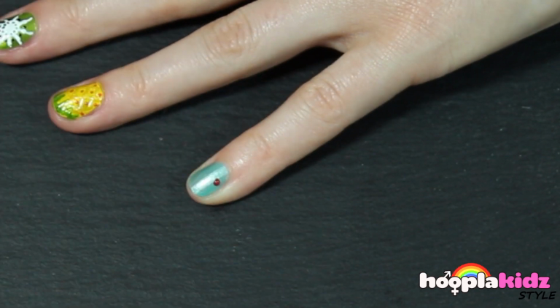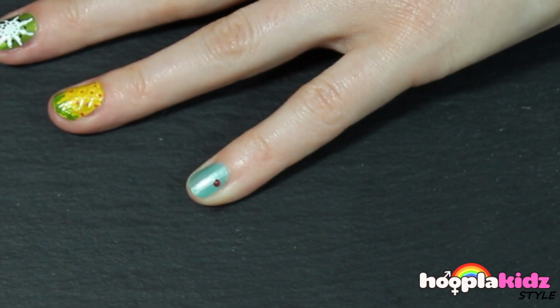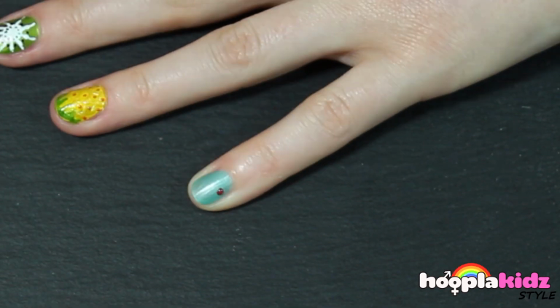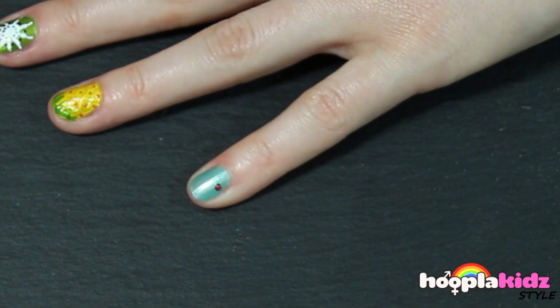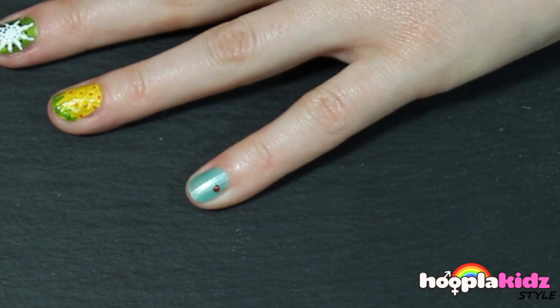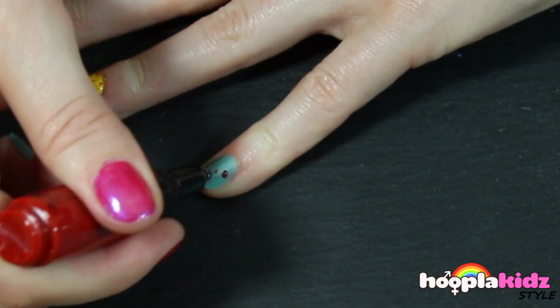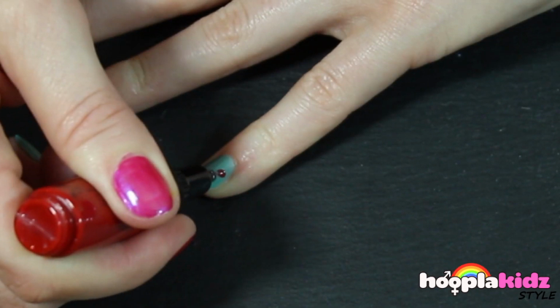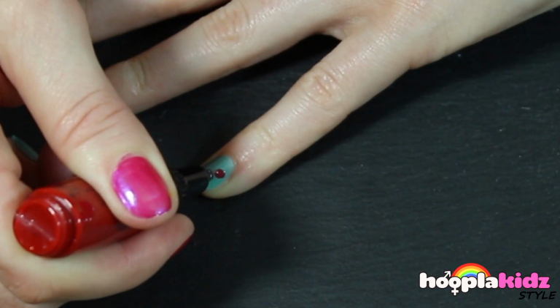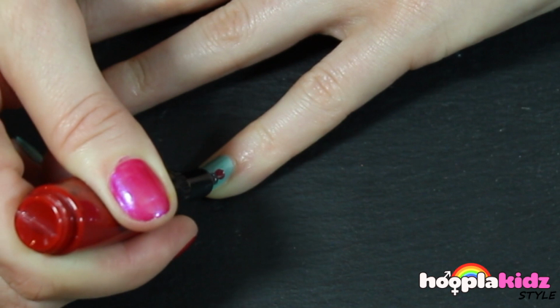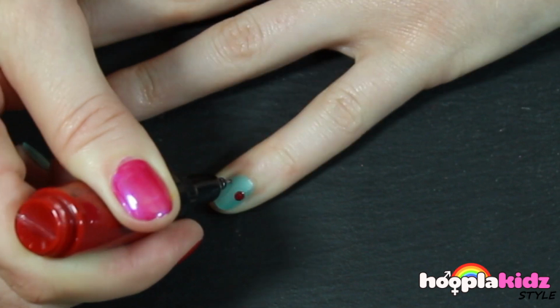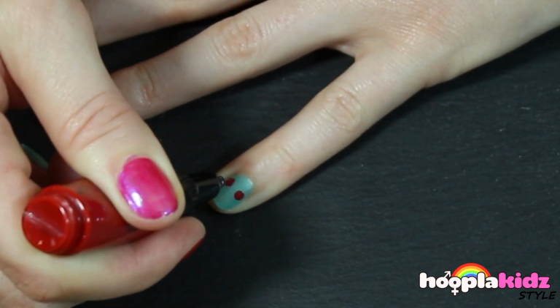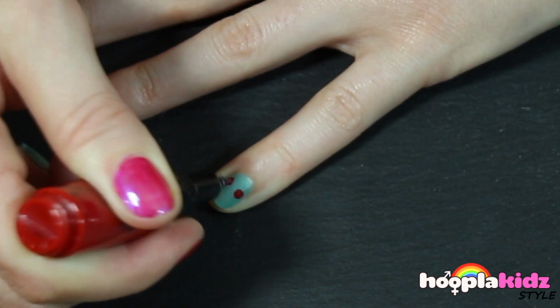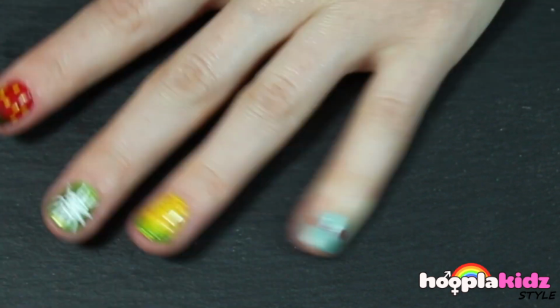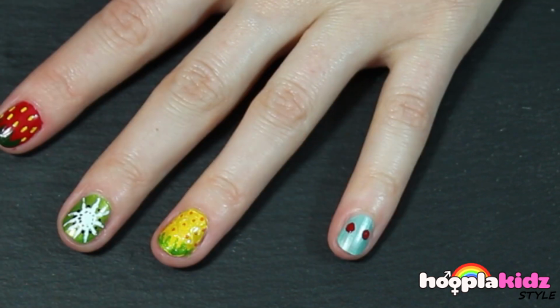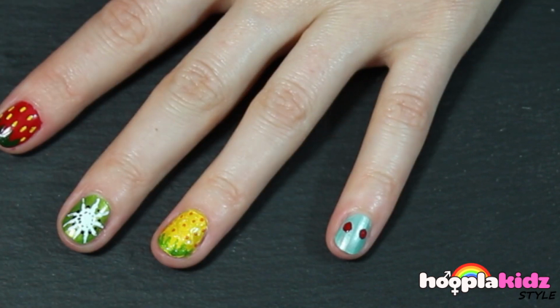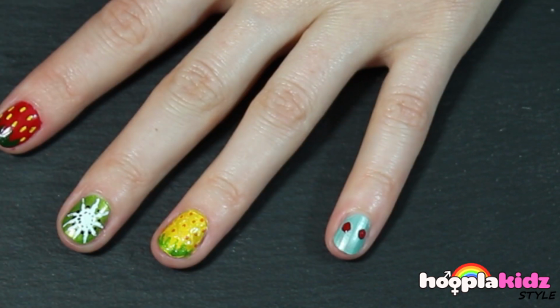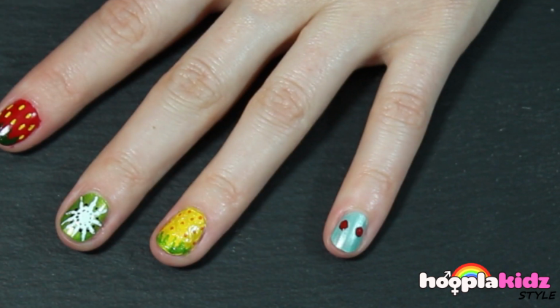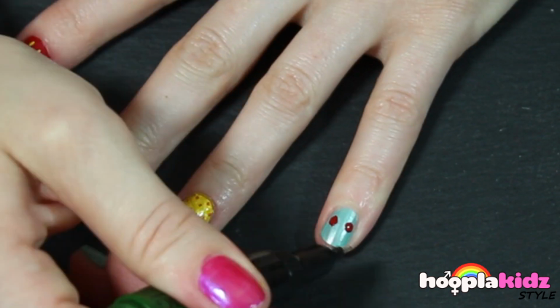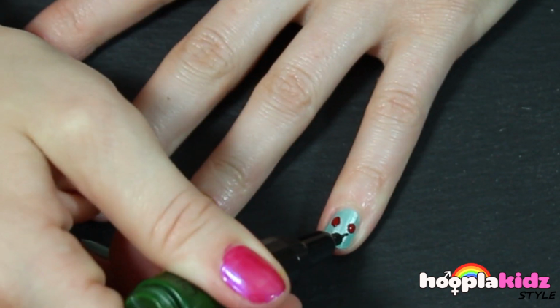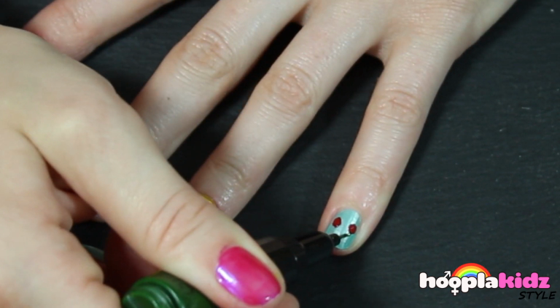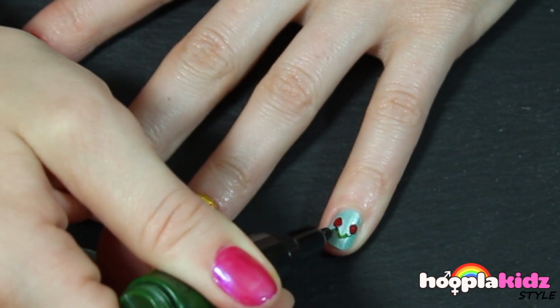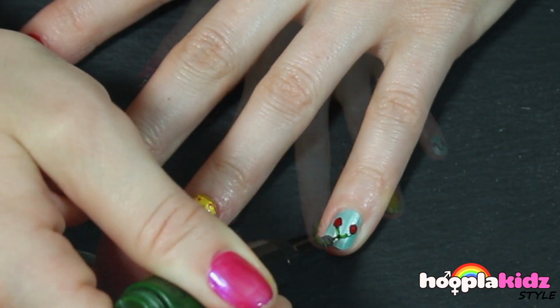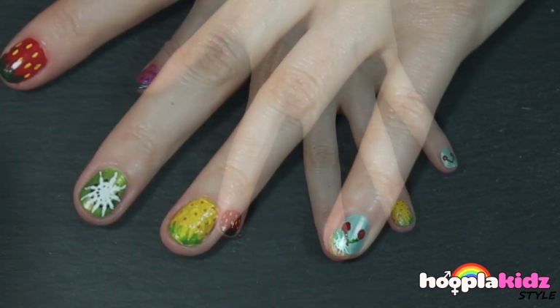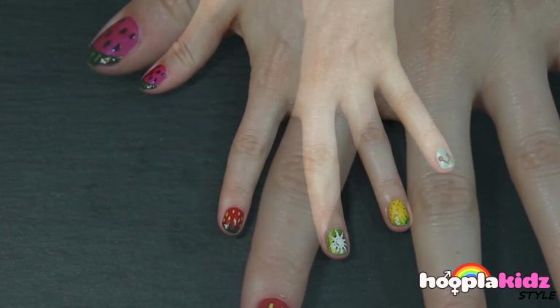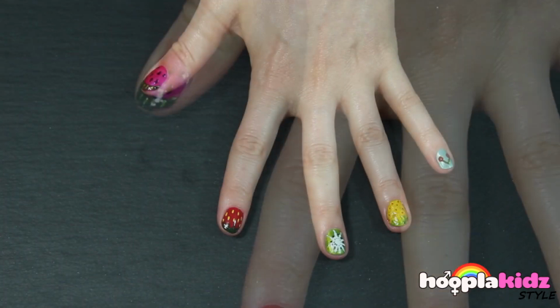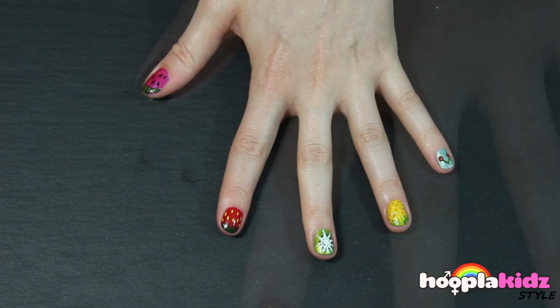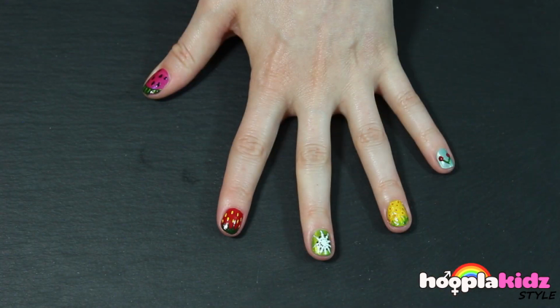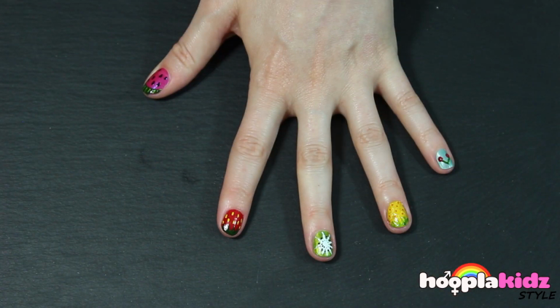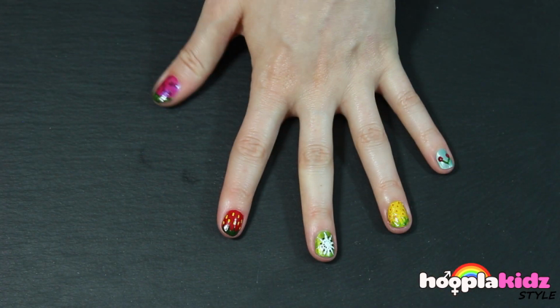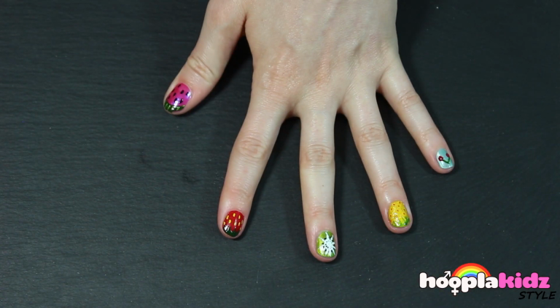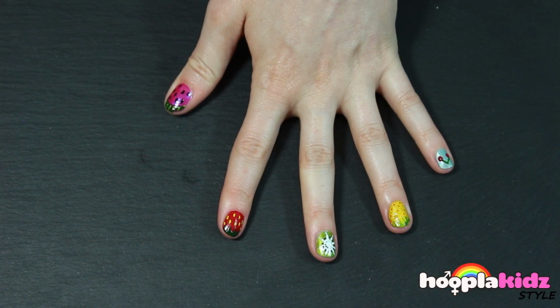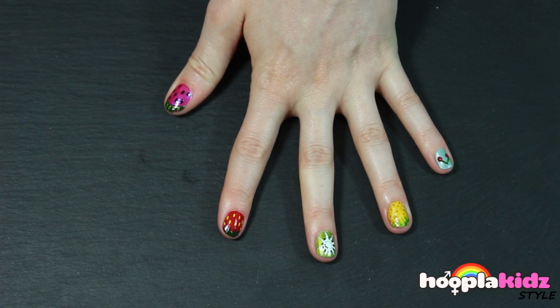And finally, a cherry. We've got two little red spots and a green stalk.